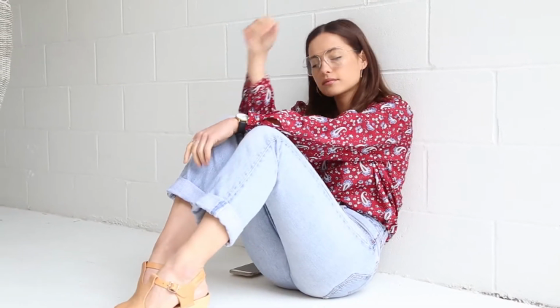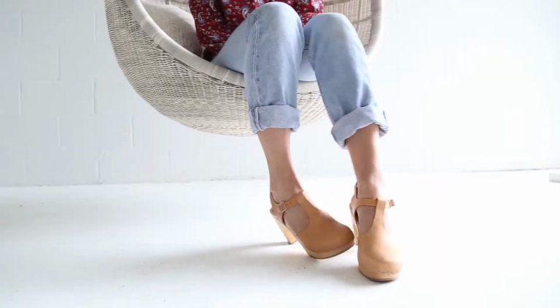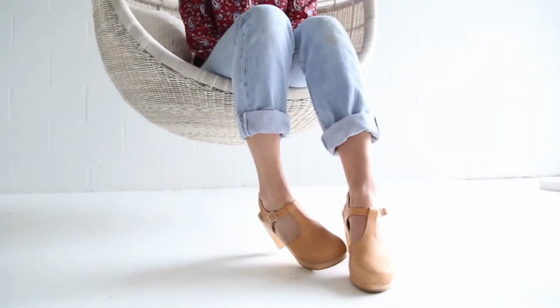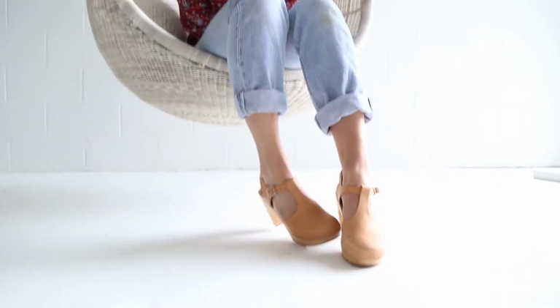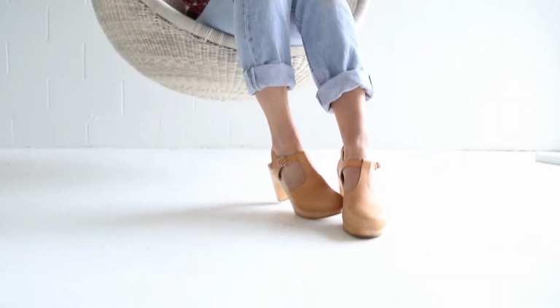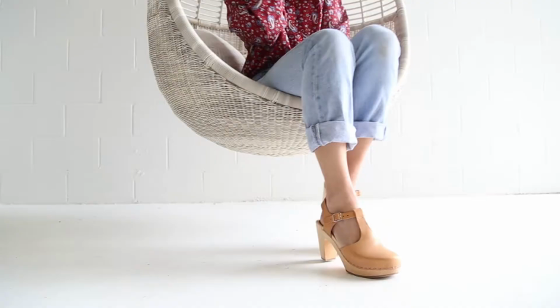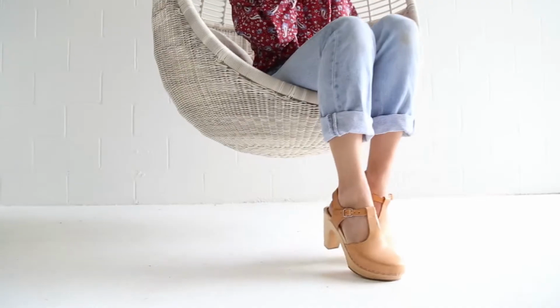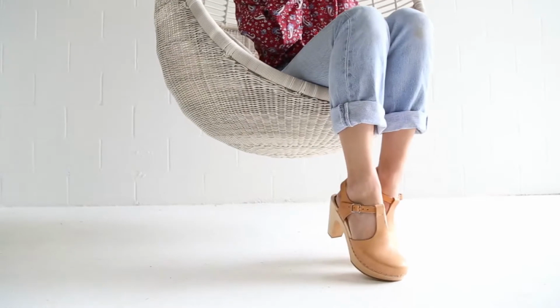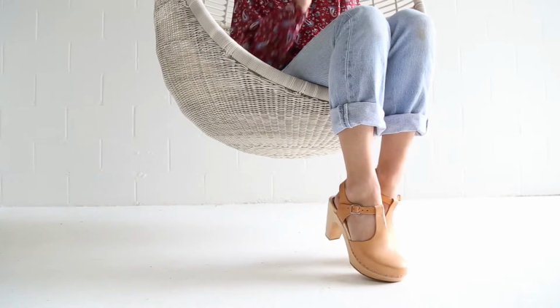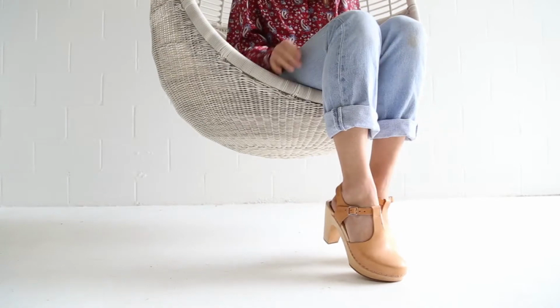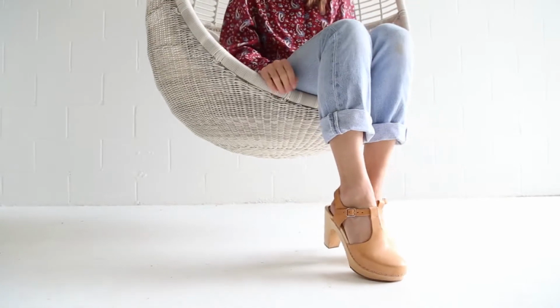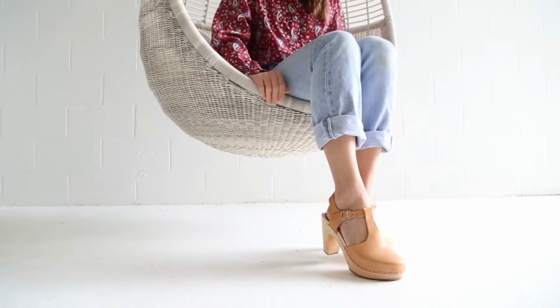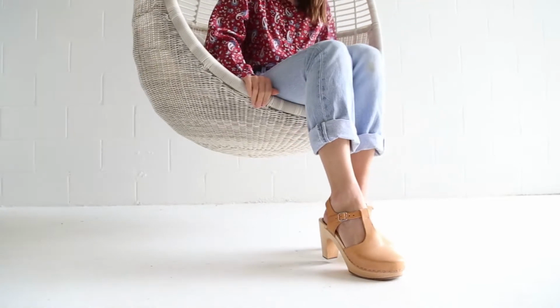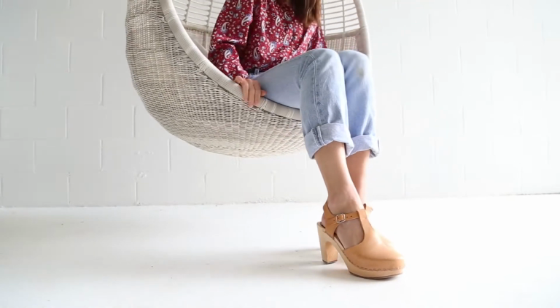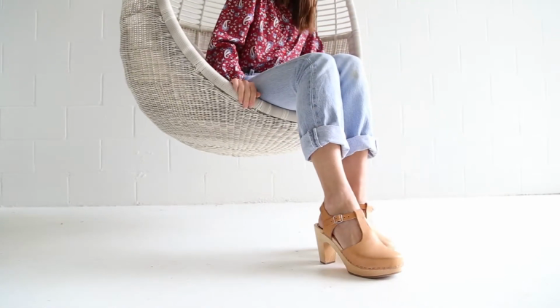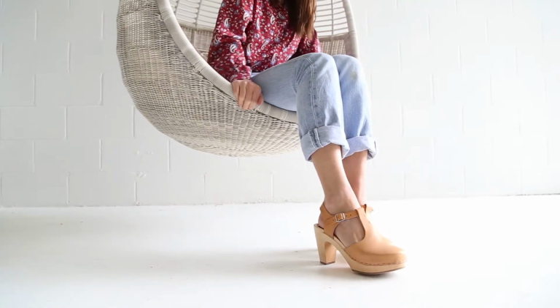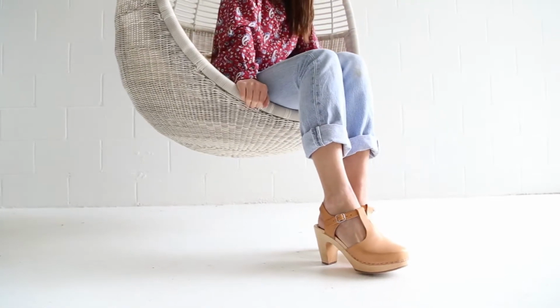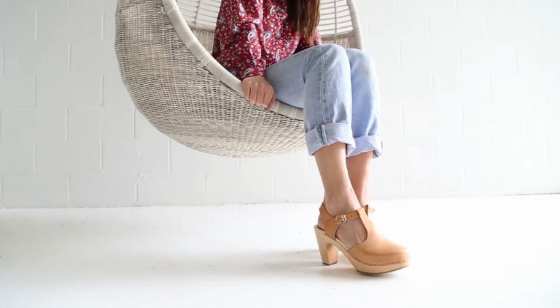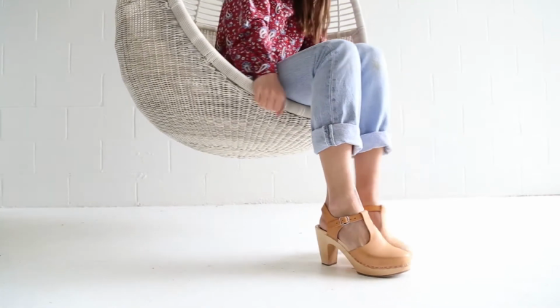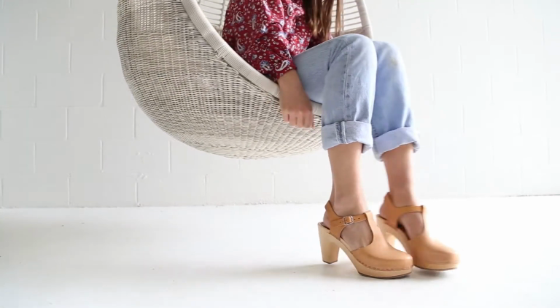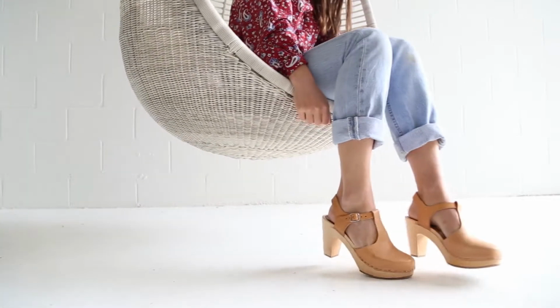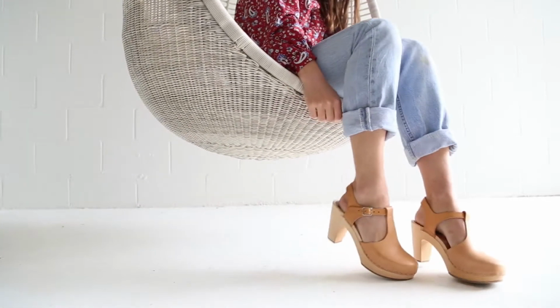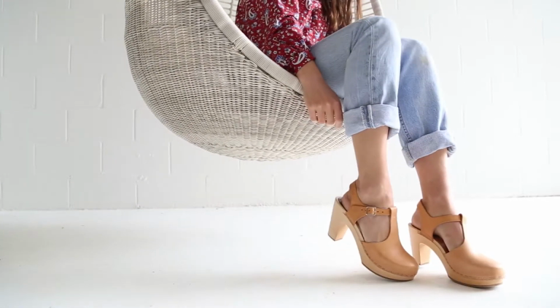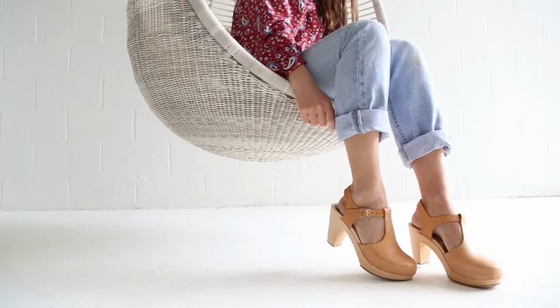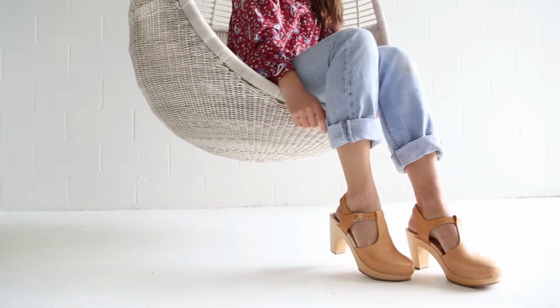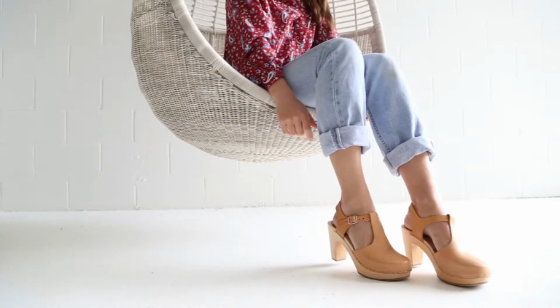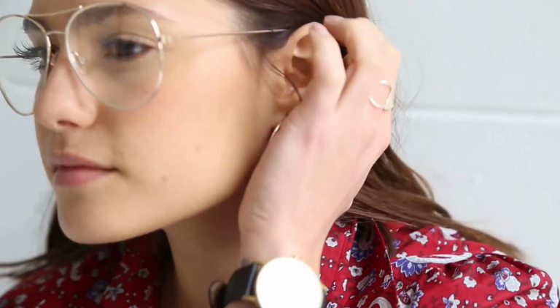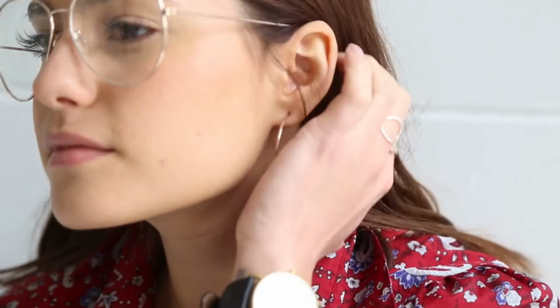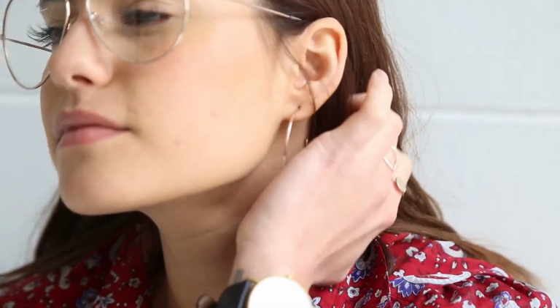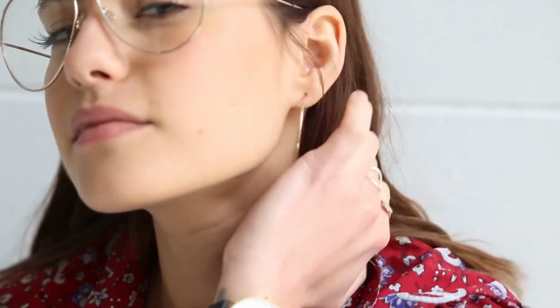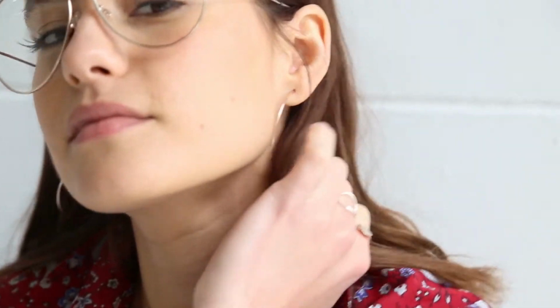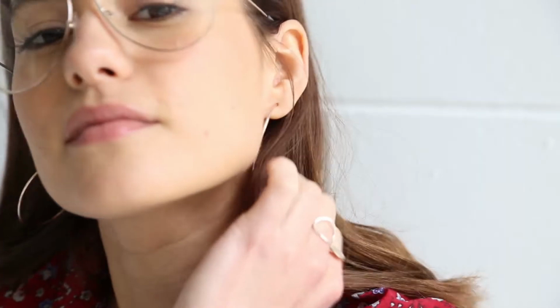I've added these adorable clogs that I got for my closet. Clogs are the perfect transitional shoe for spring.